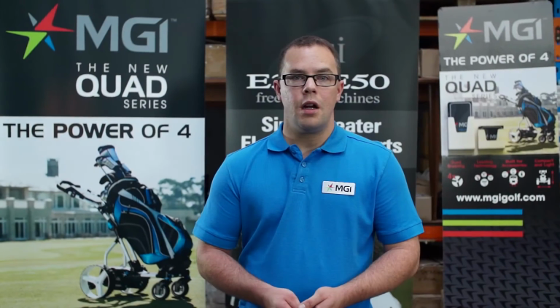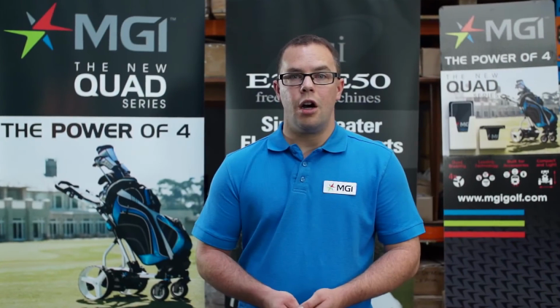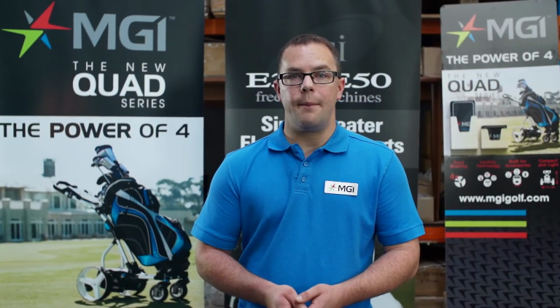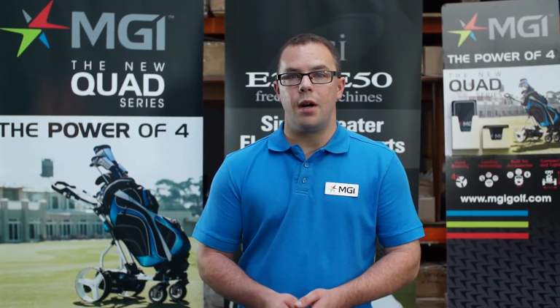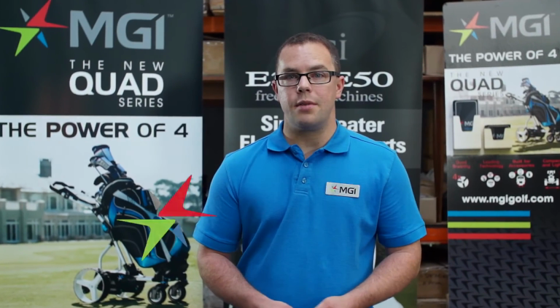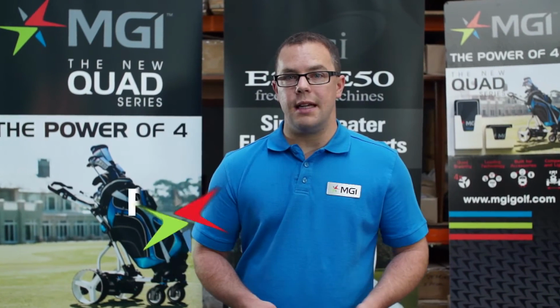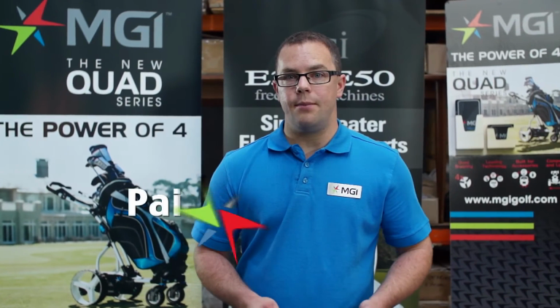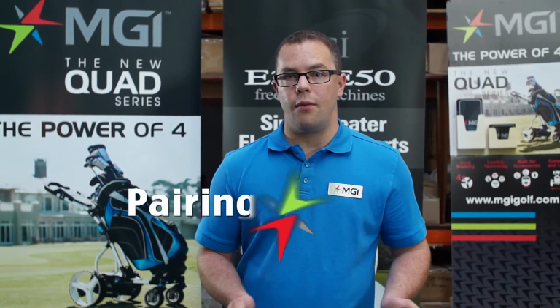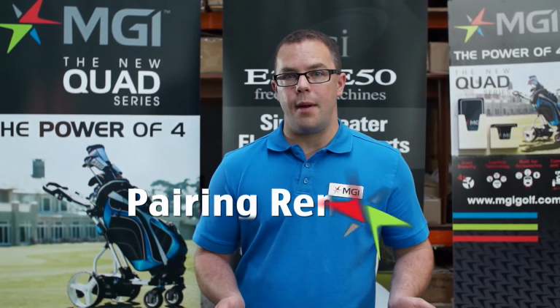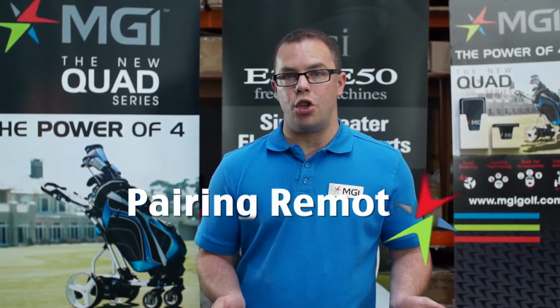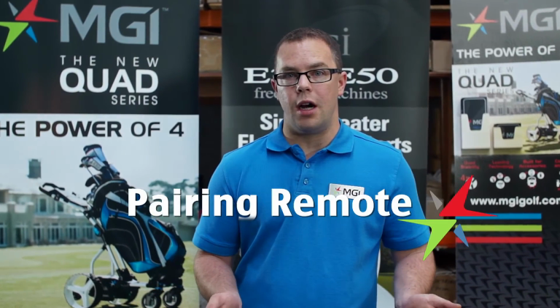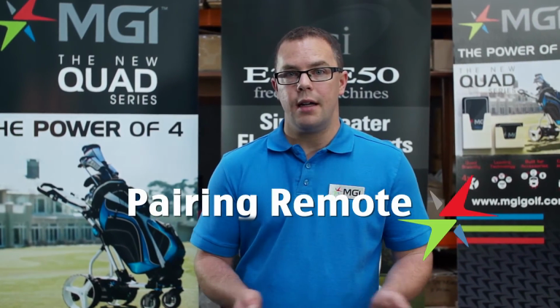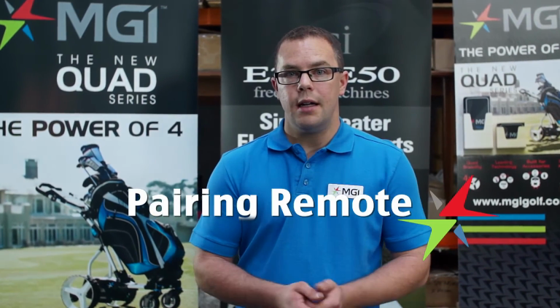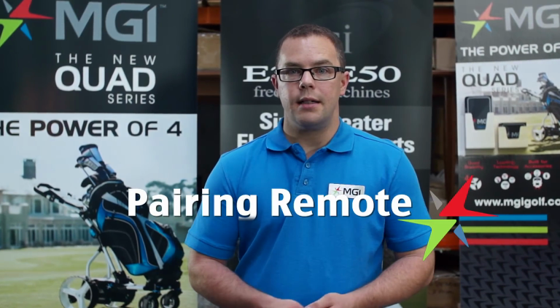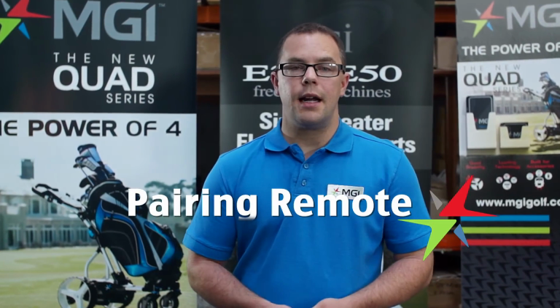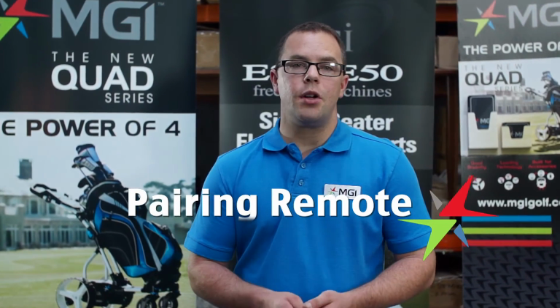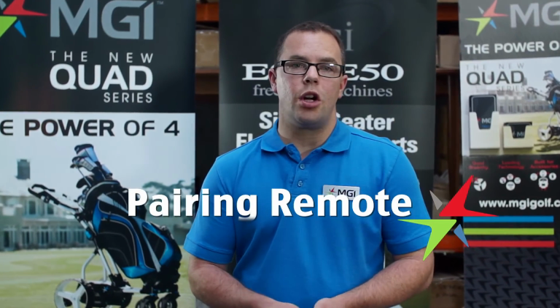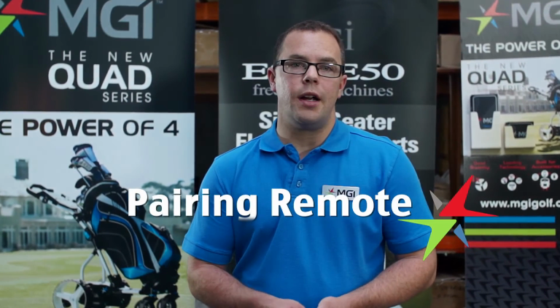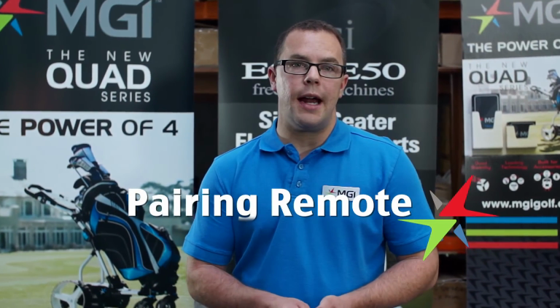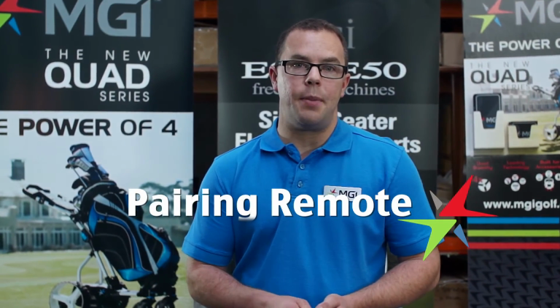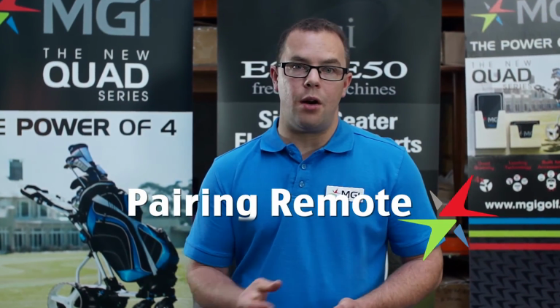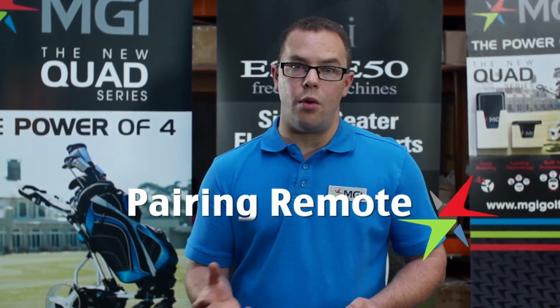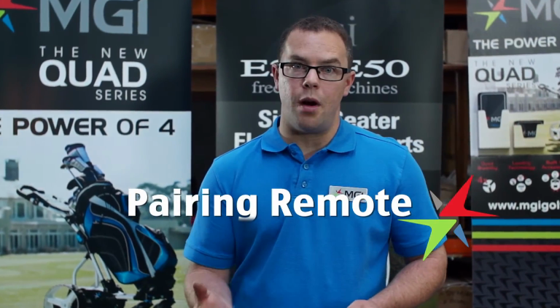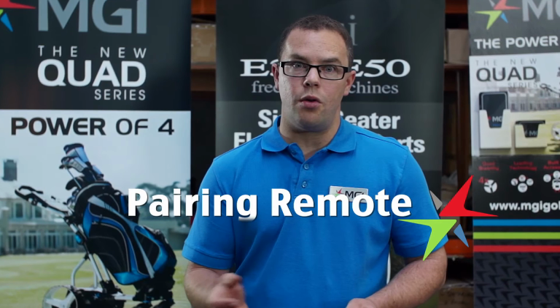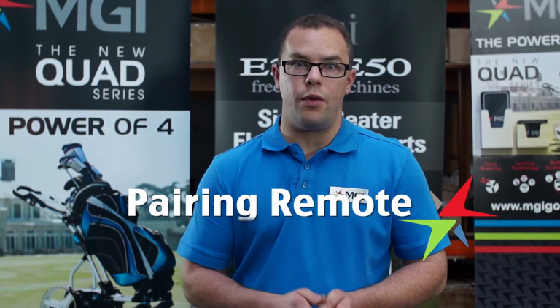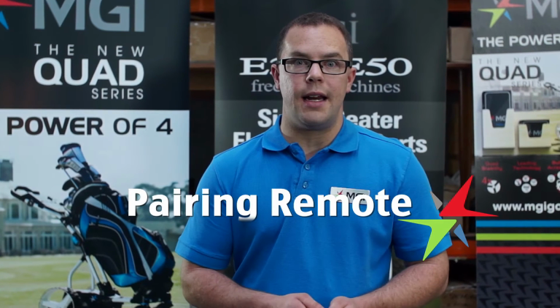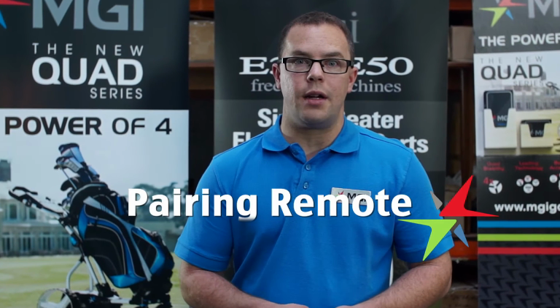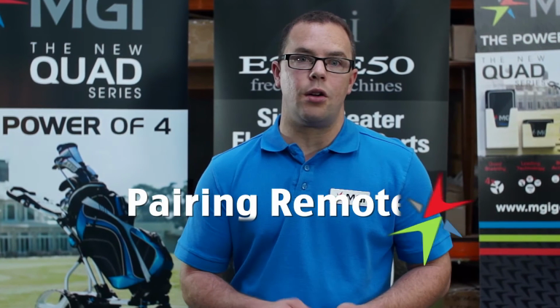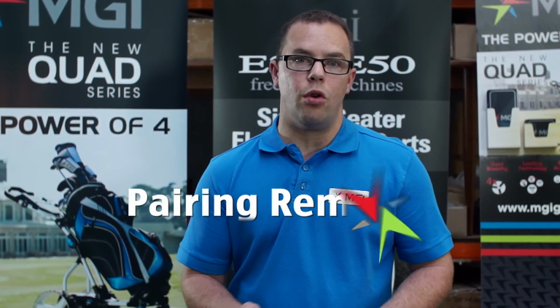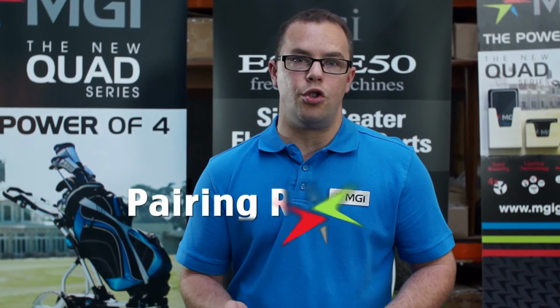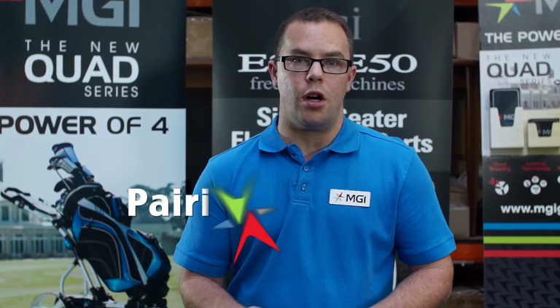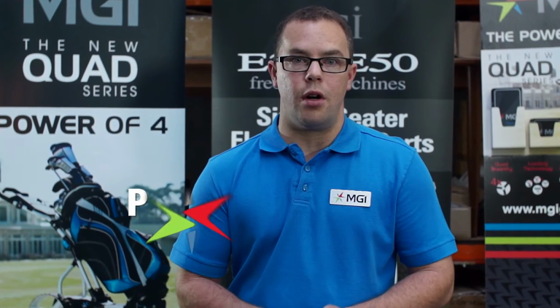Hi, my name's Lee, I'm from MGI, and today I'm going to show you how to pair a remote with a Navigator Quad Gyro.